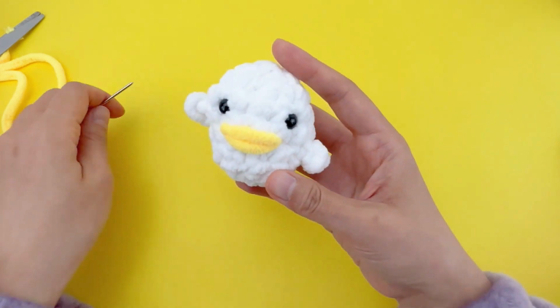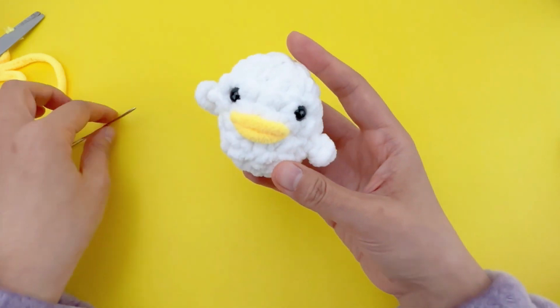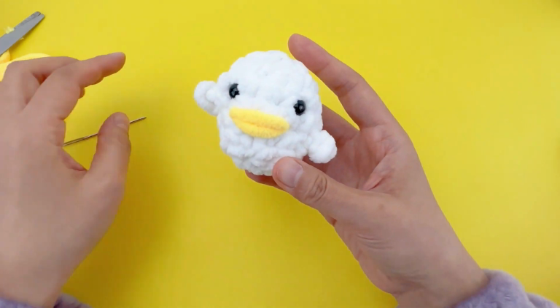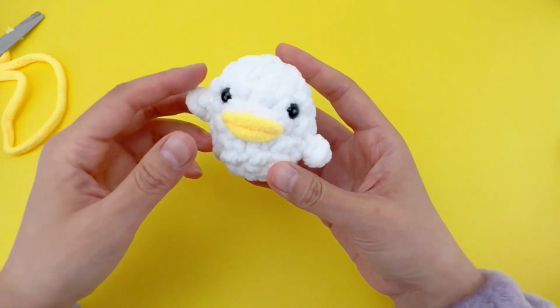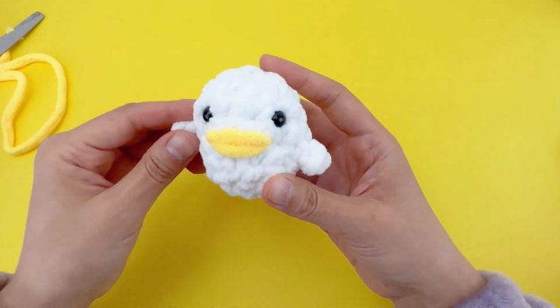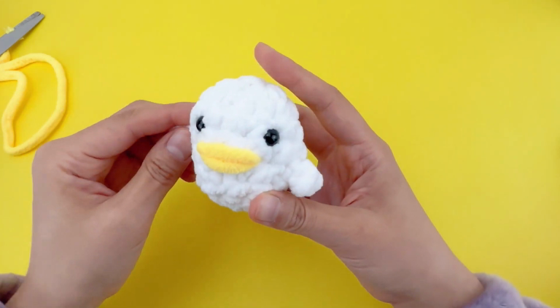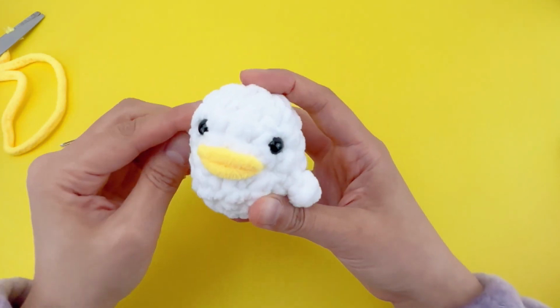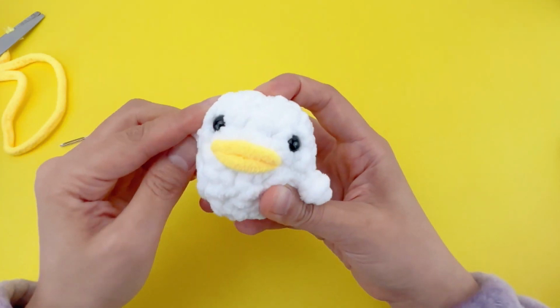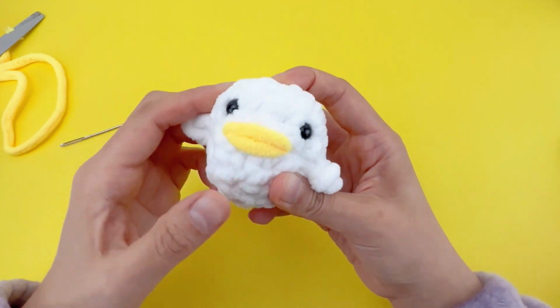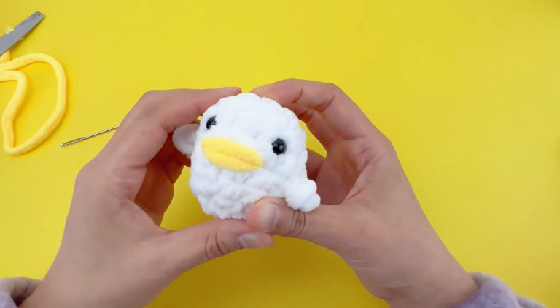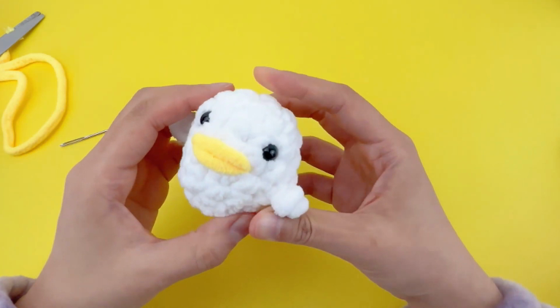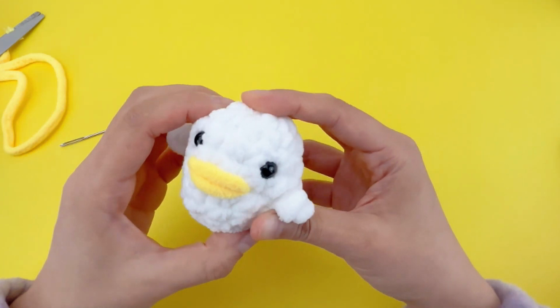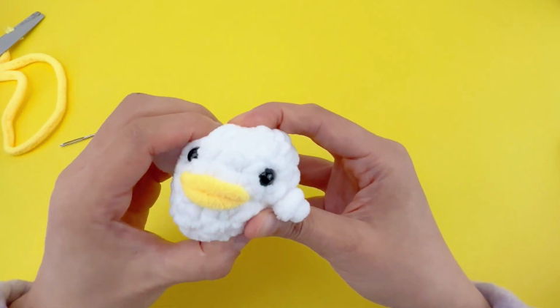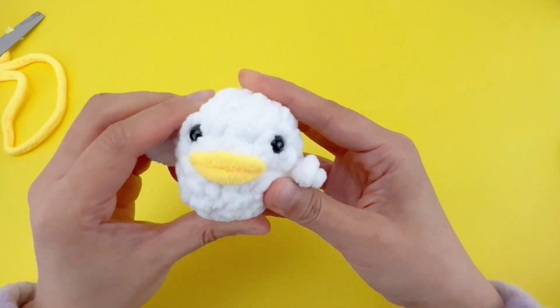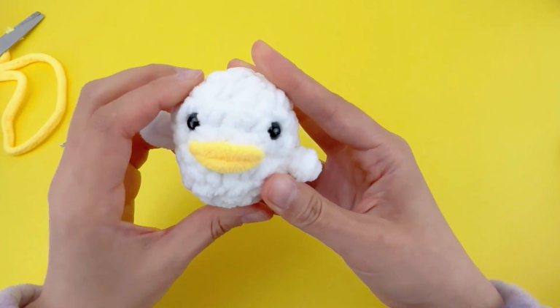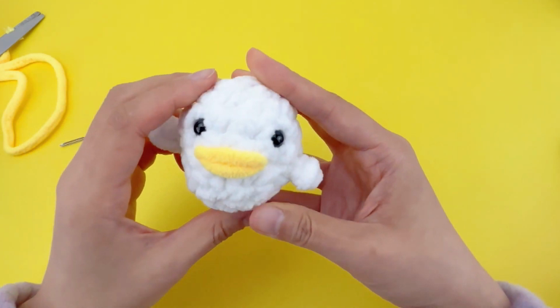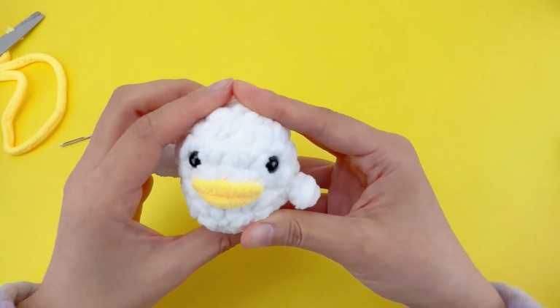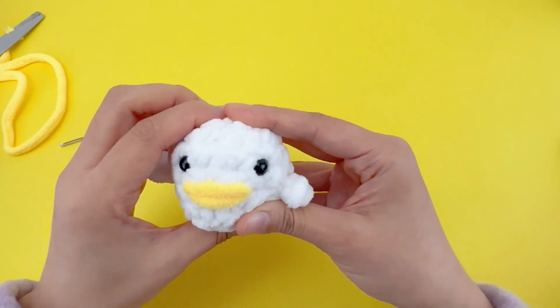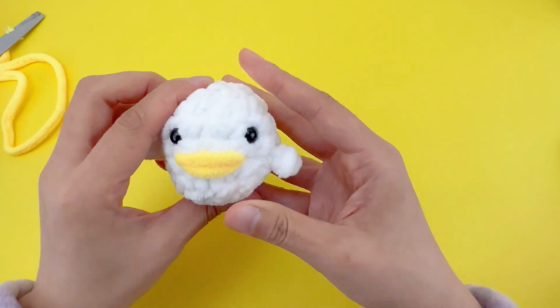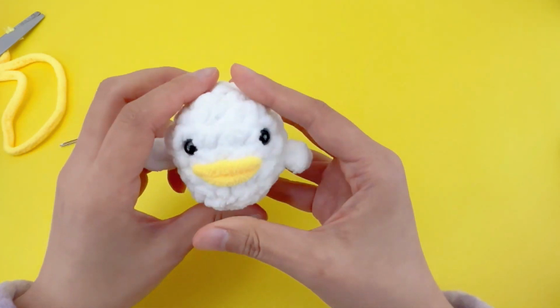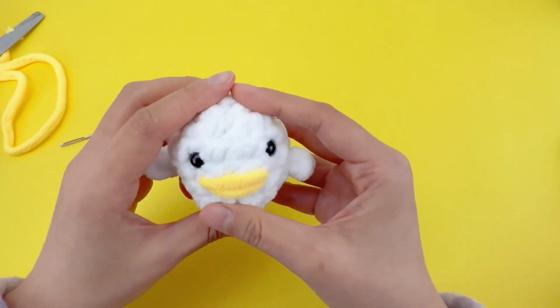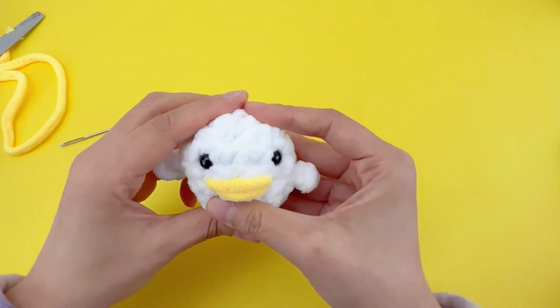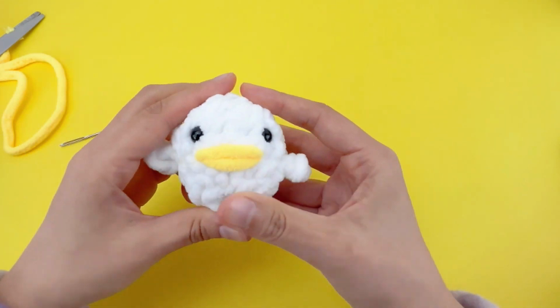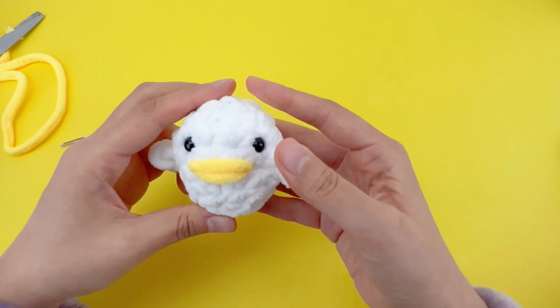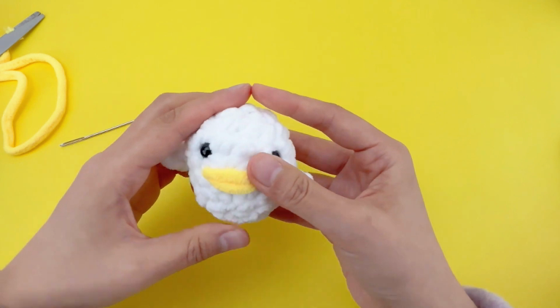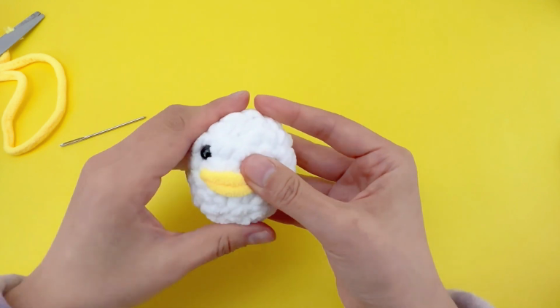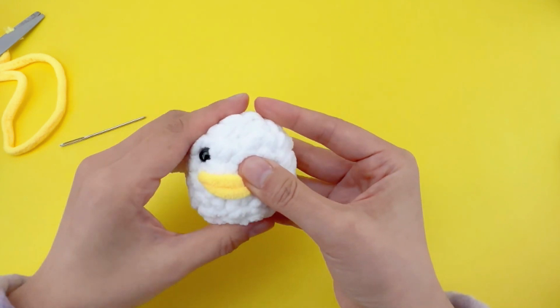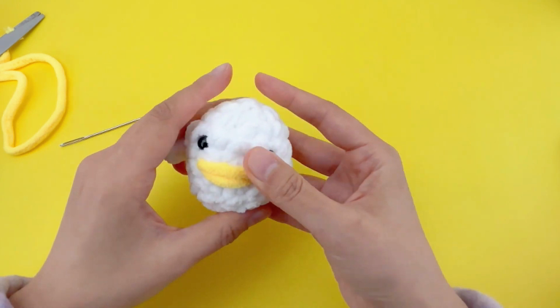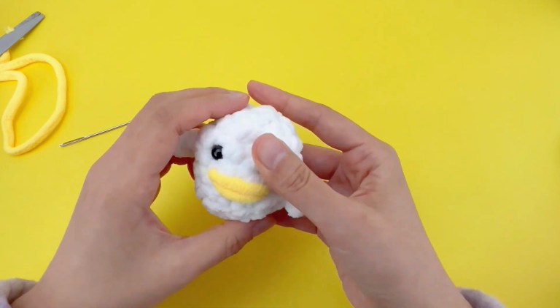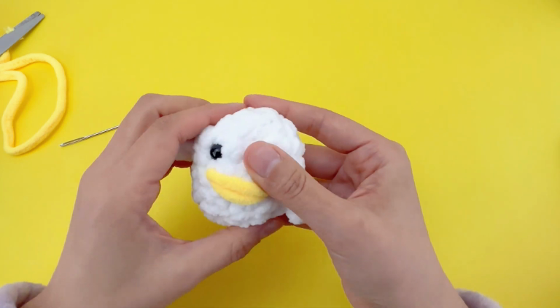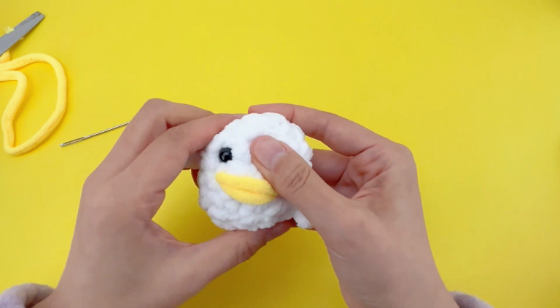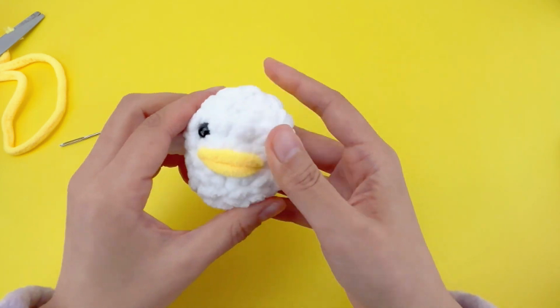Let's give this toy a little massage. Shape it up. Bye!